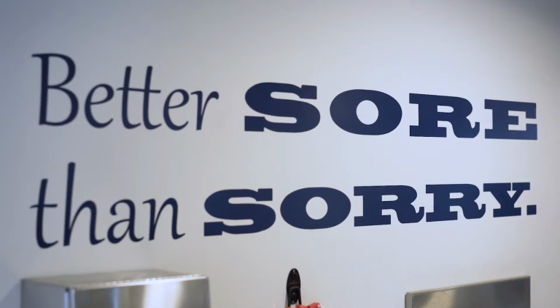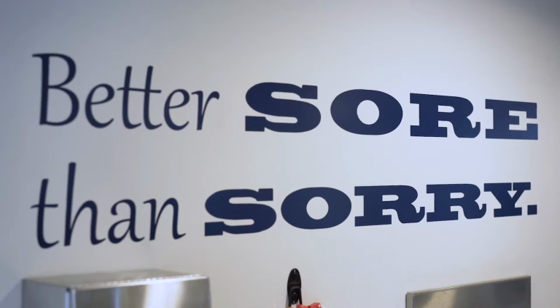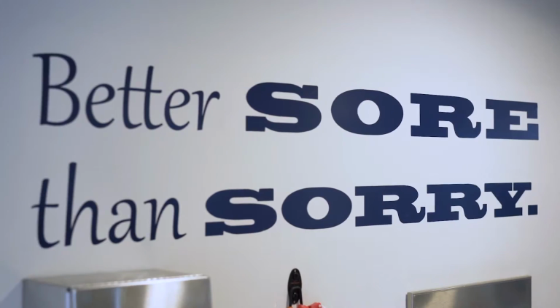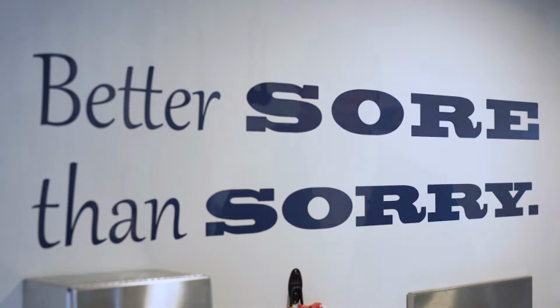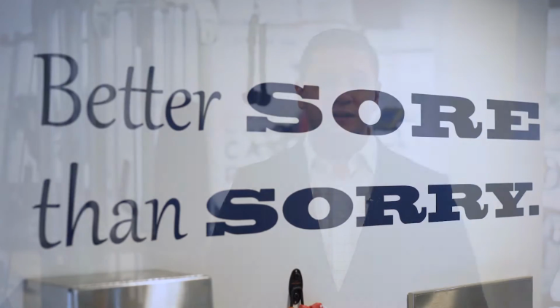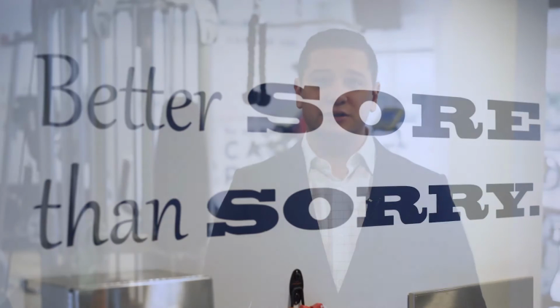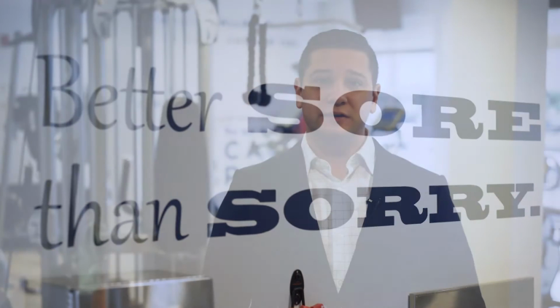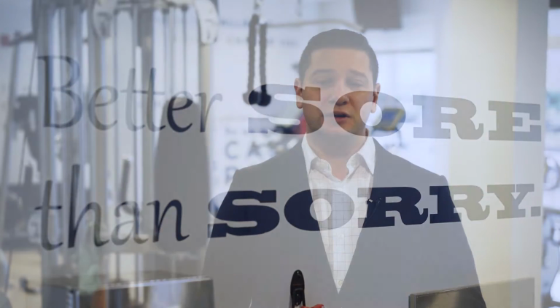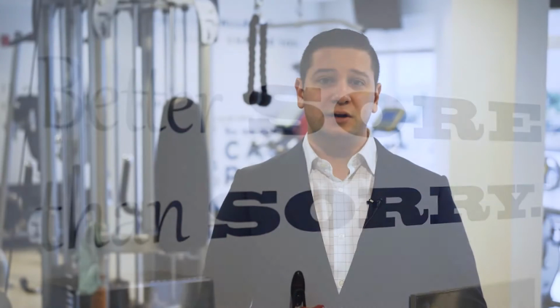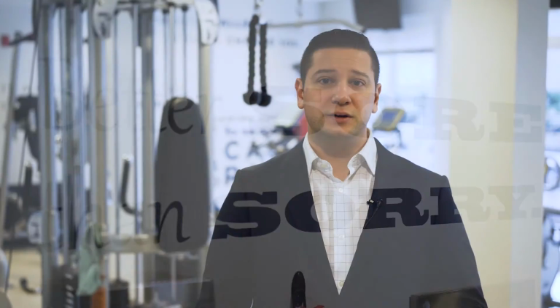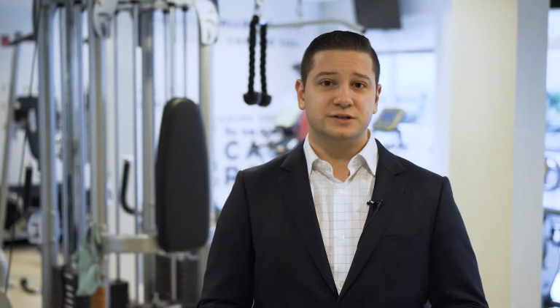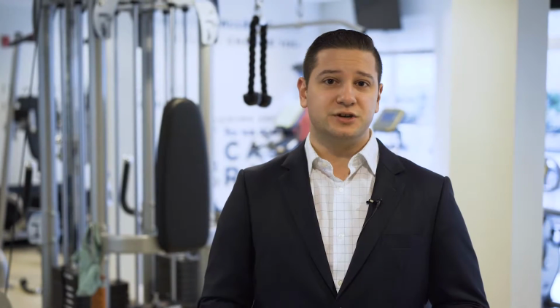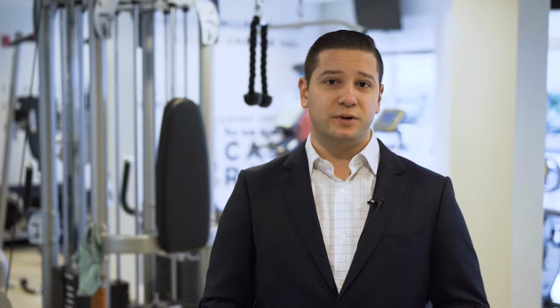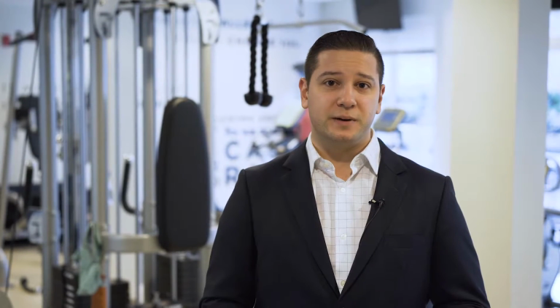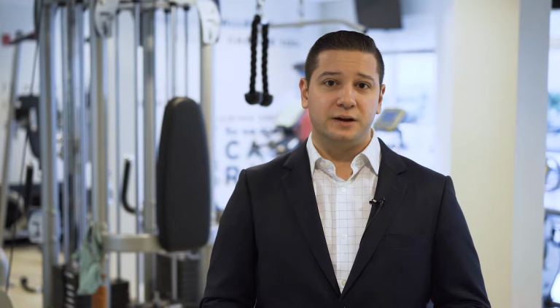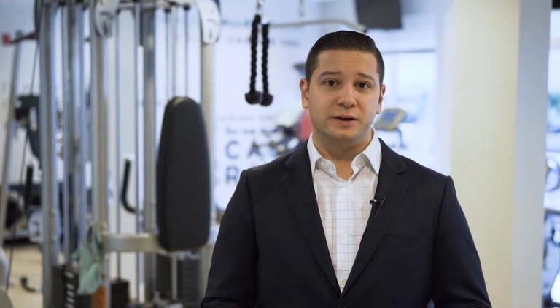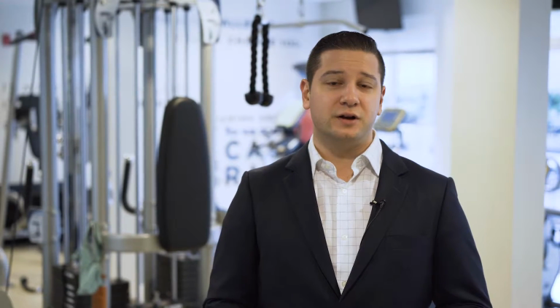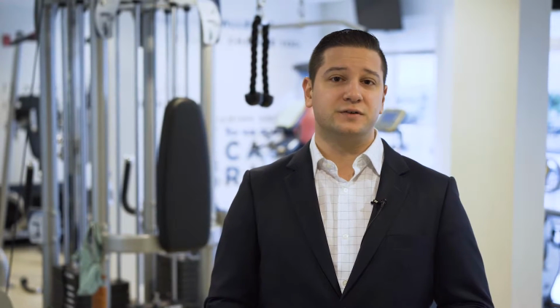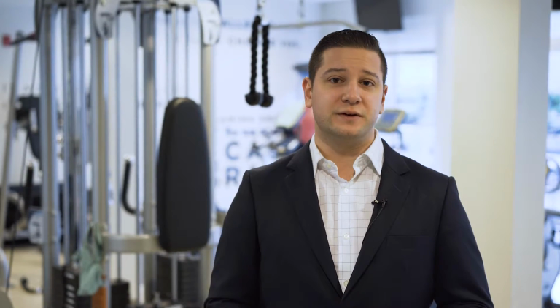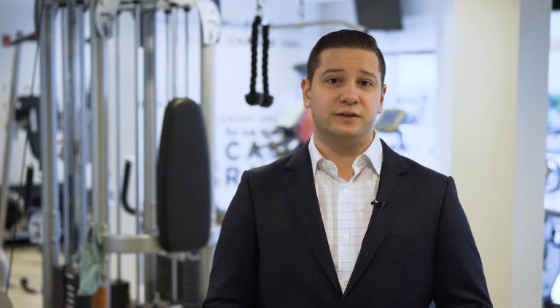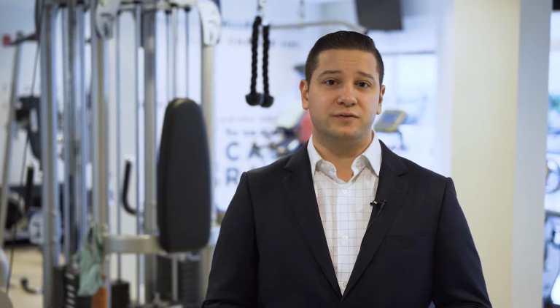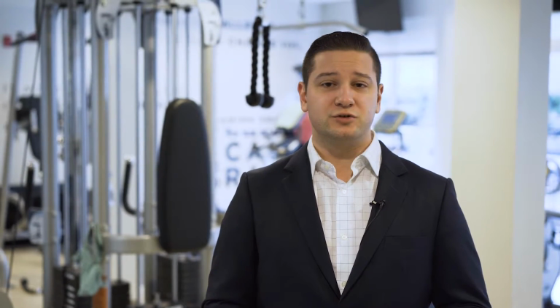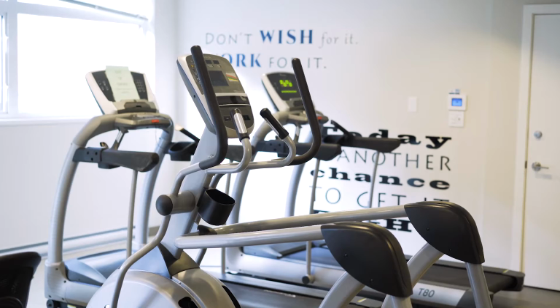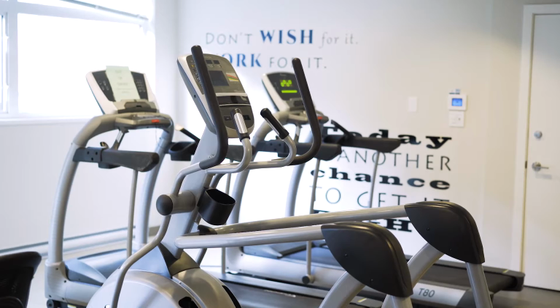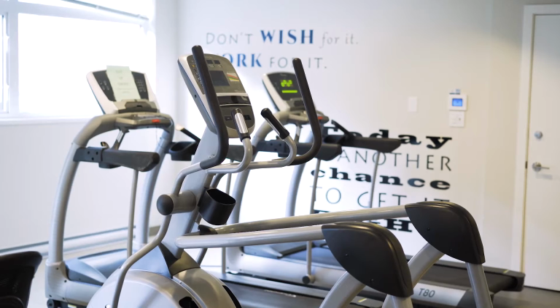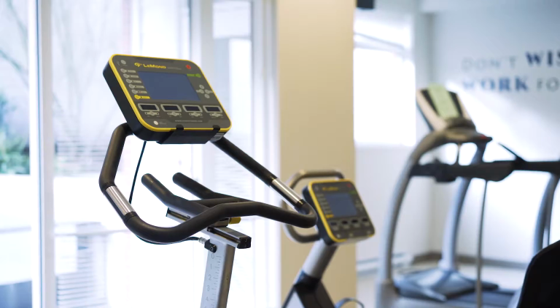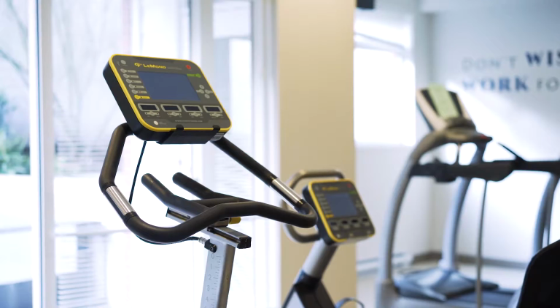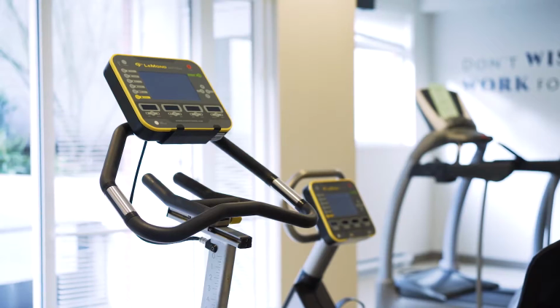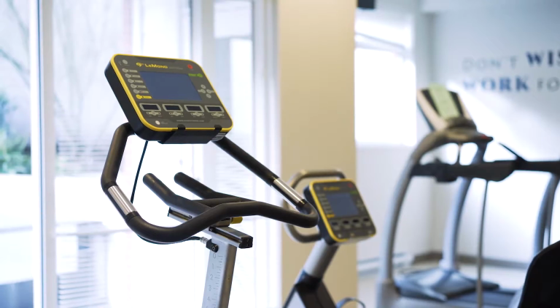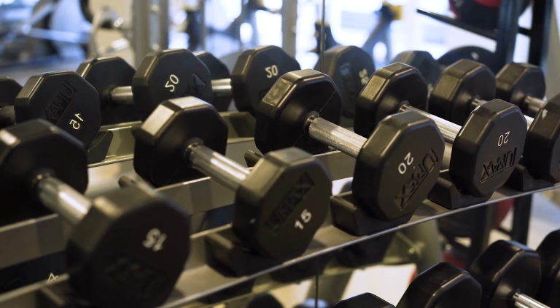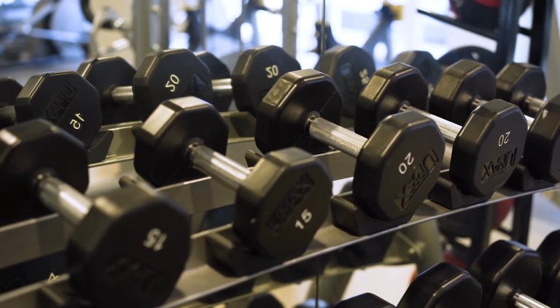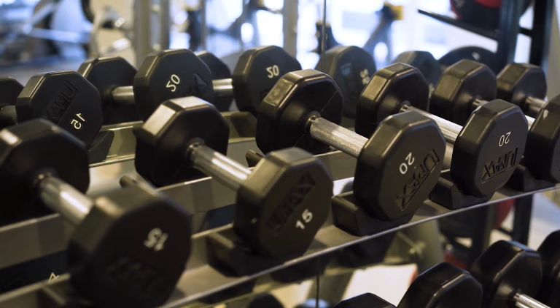One of the amenities here at The Lookout is the gym right behind me, that offers everything from treadmills to ellipticals to free weights.